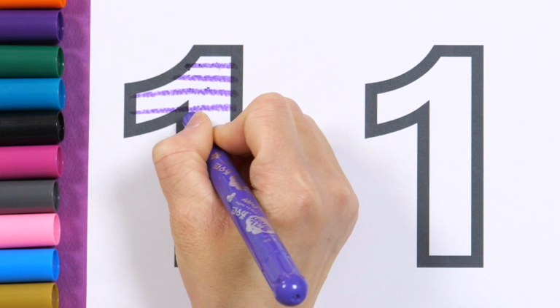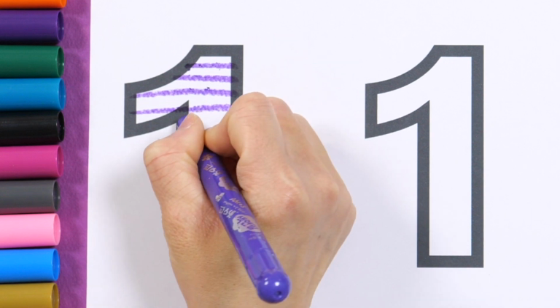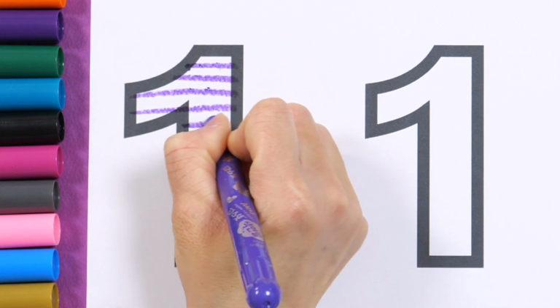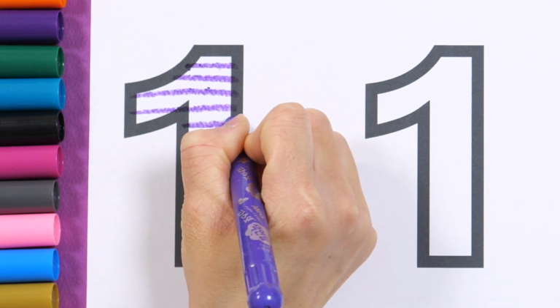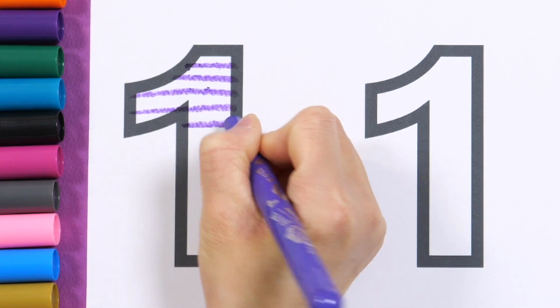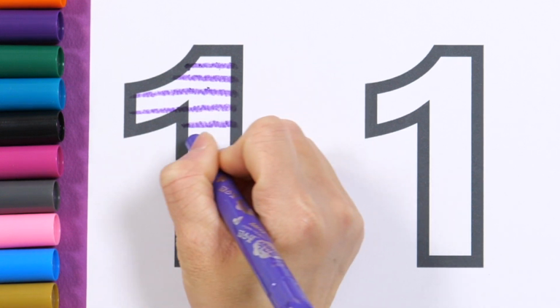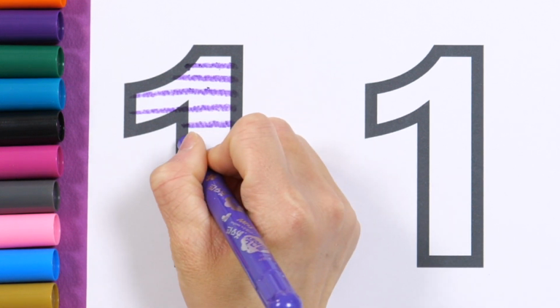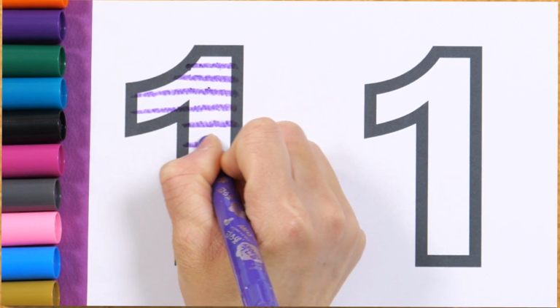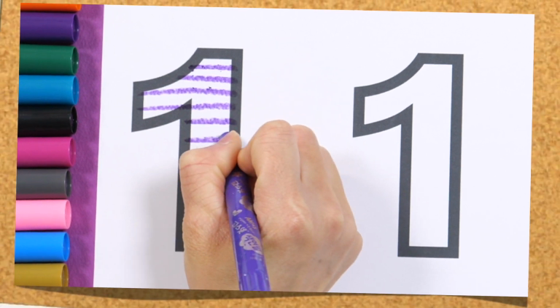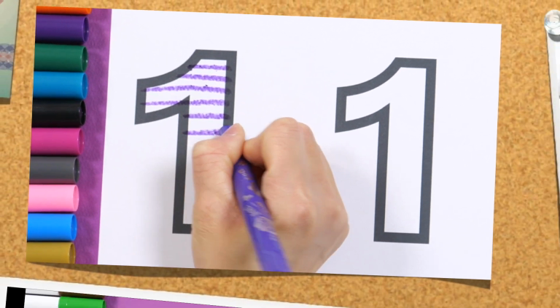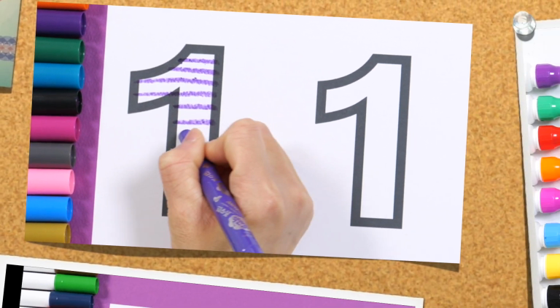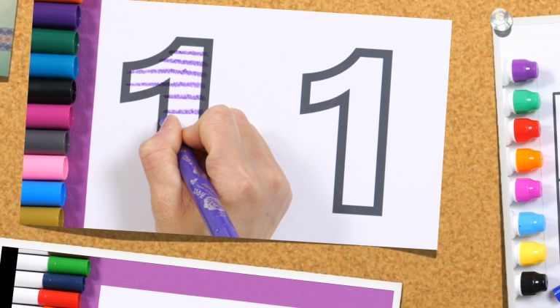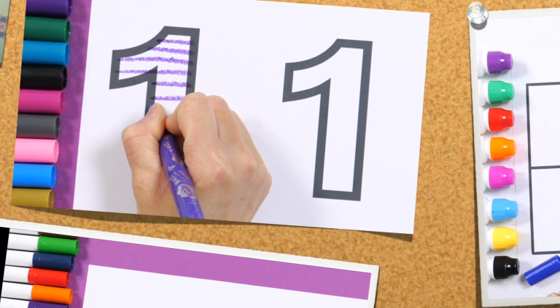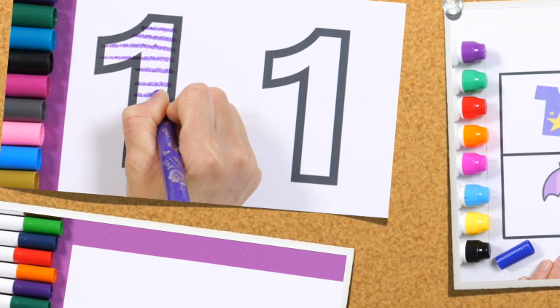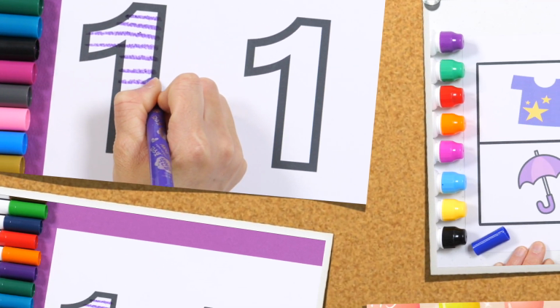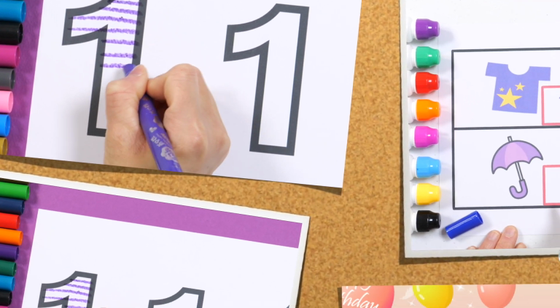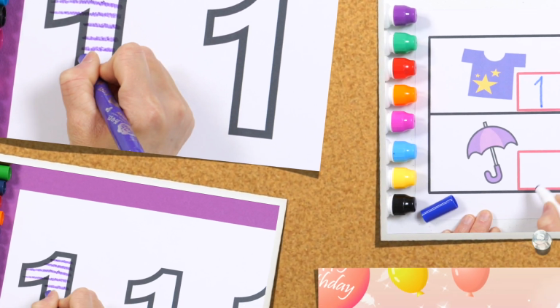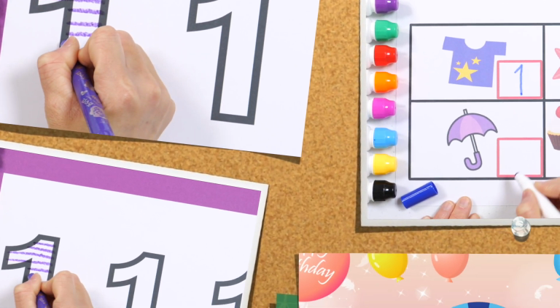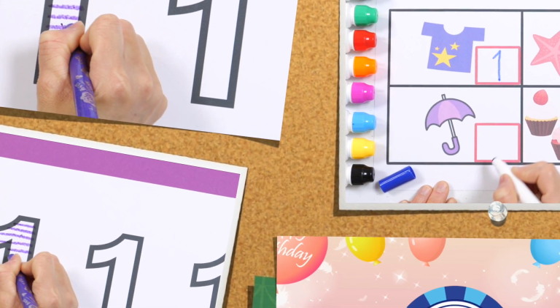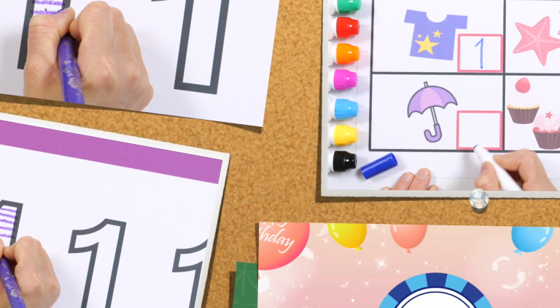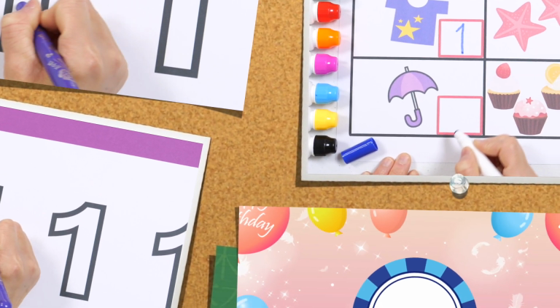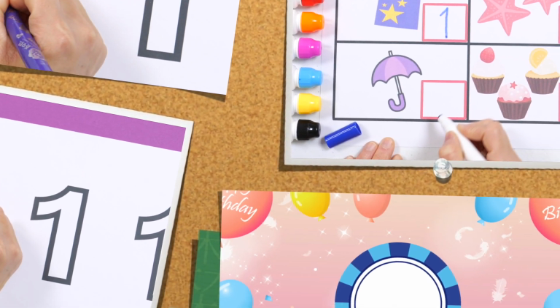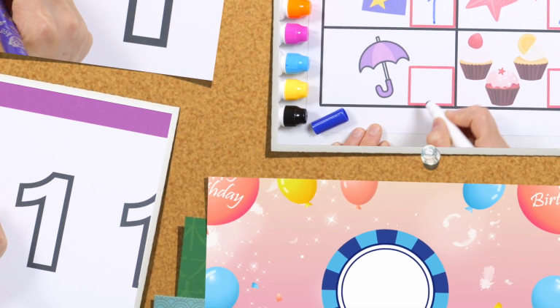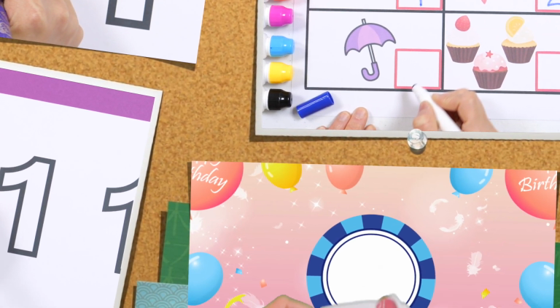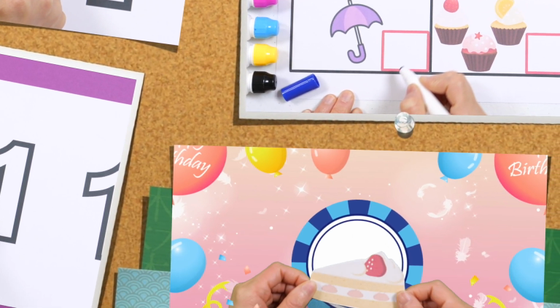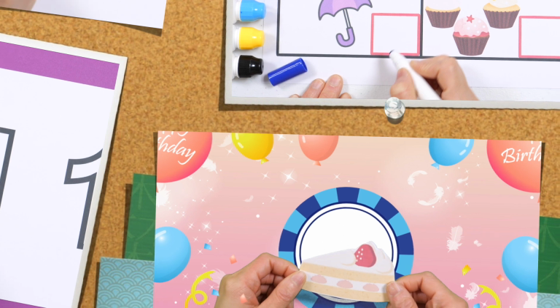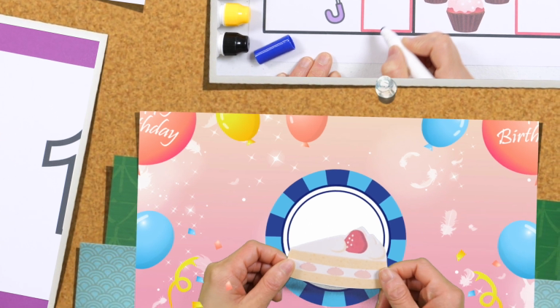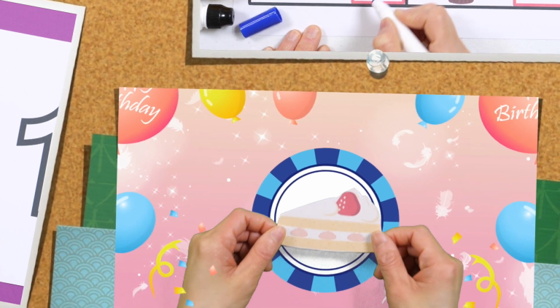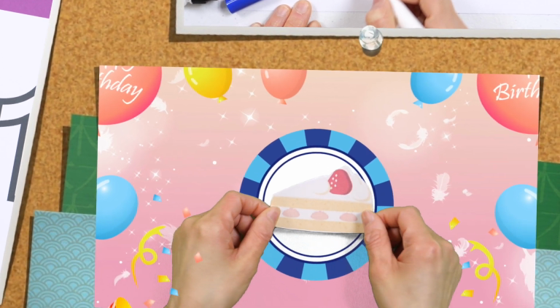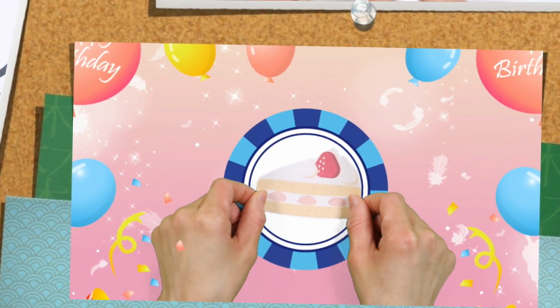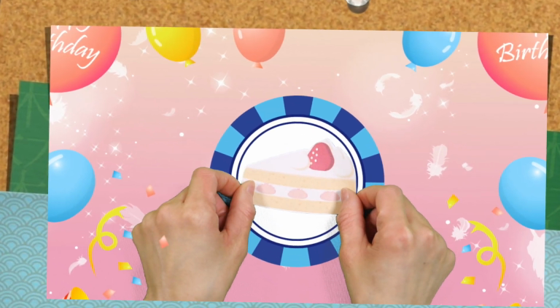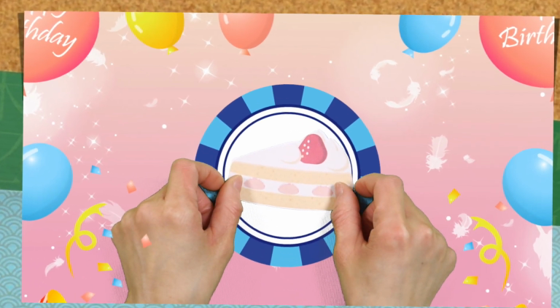Today, let's learn by counting the number one, coloring it, and writing it down.